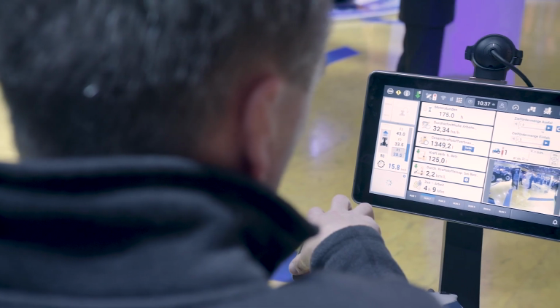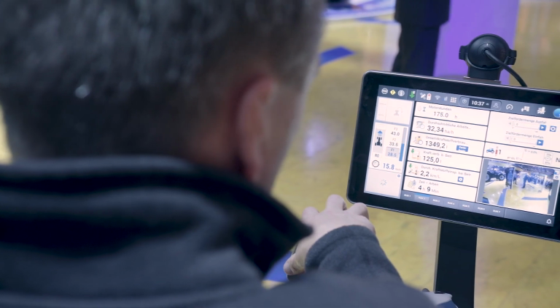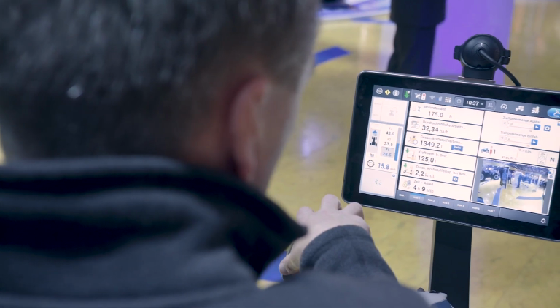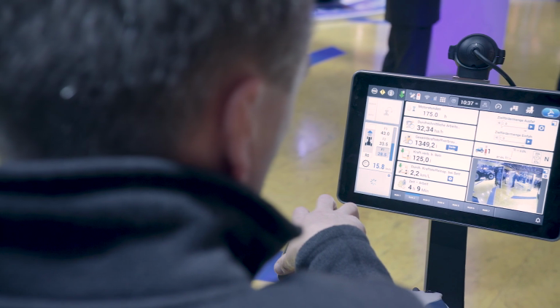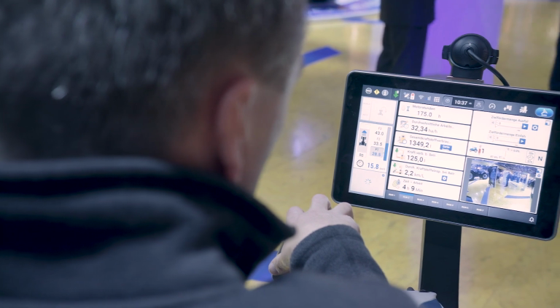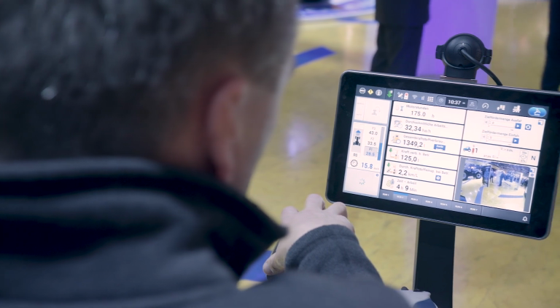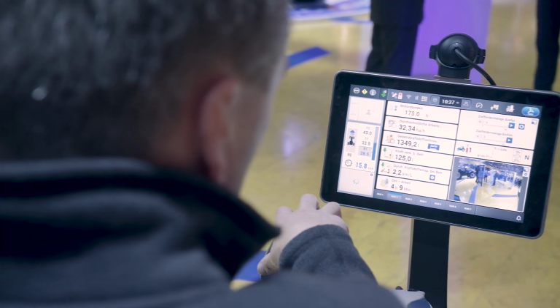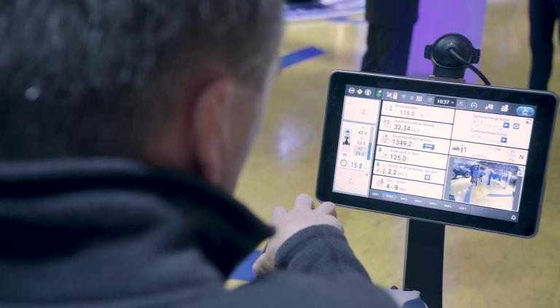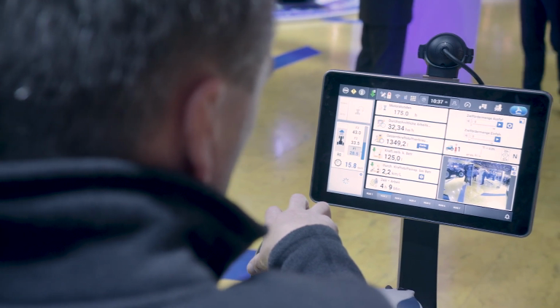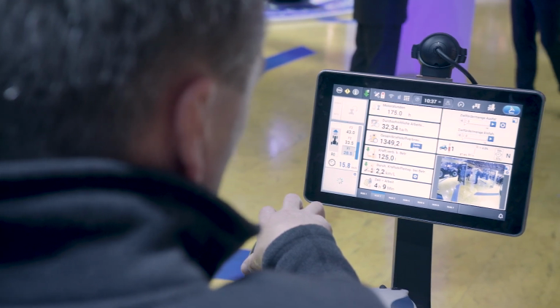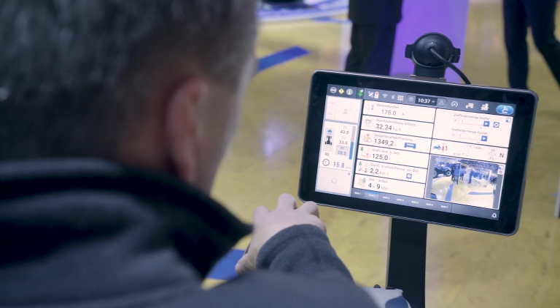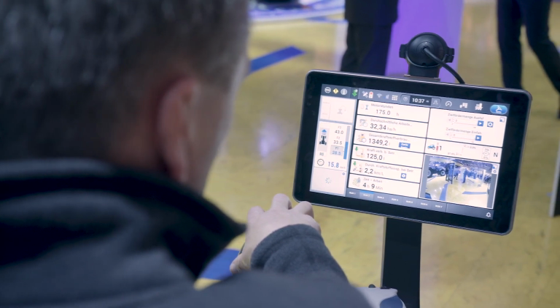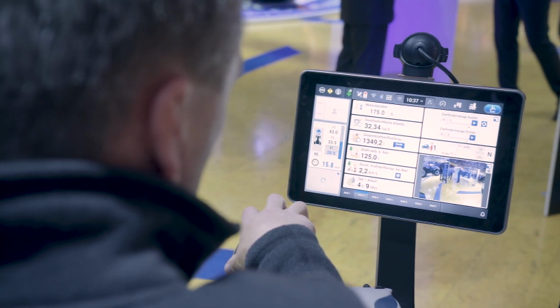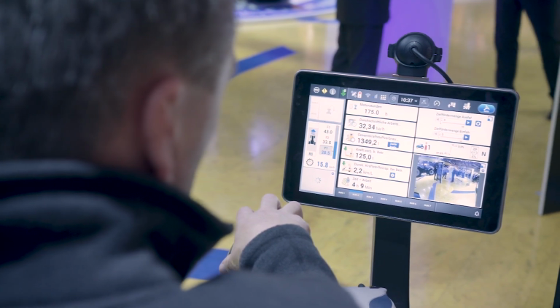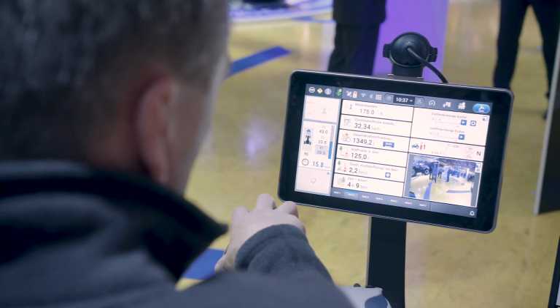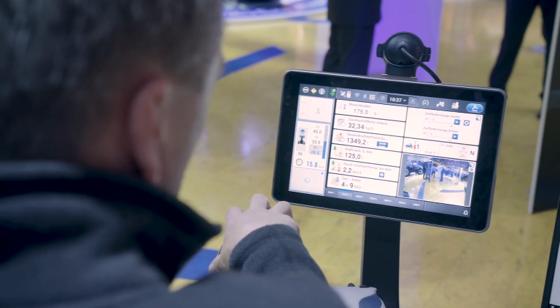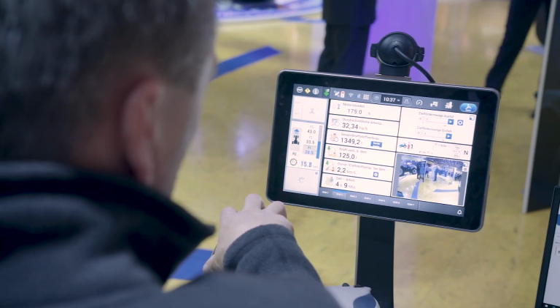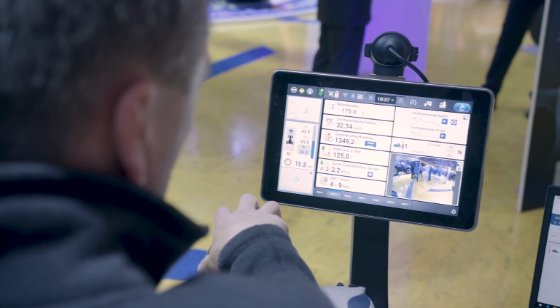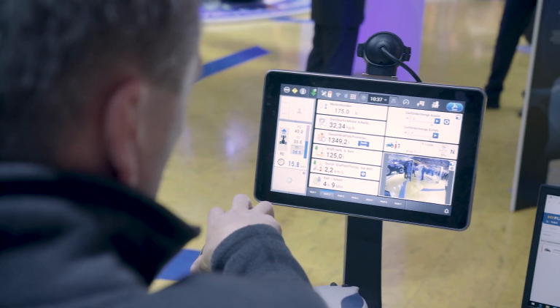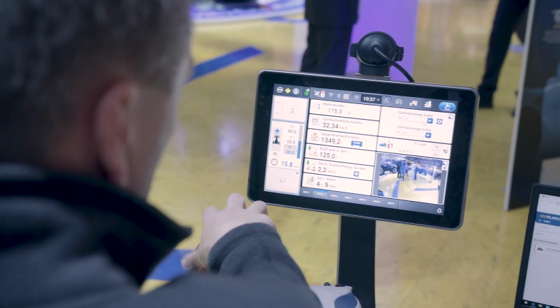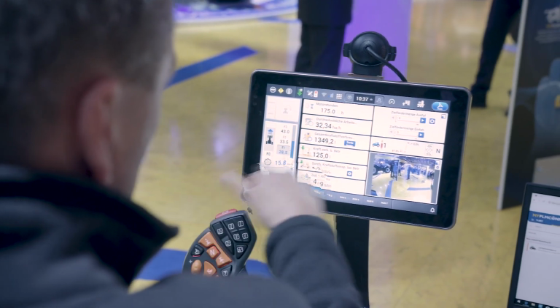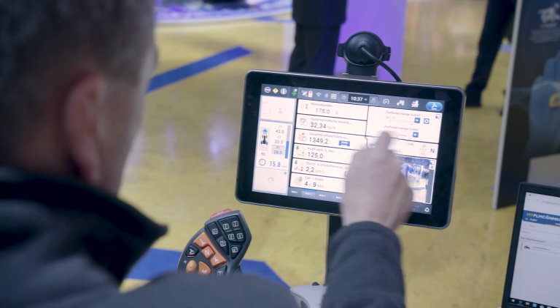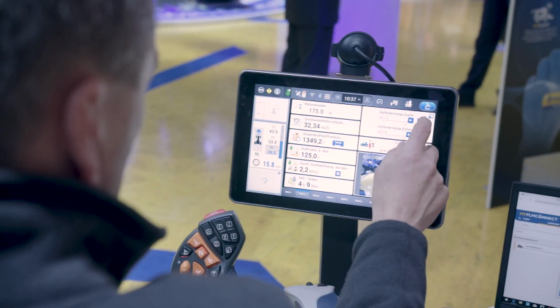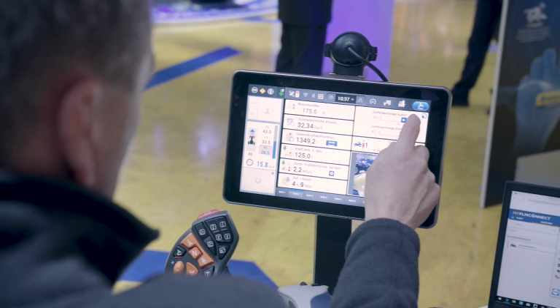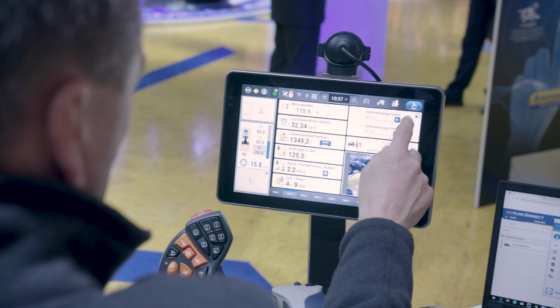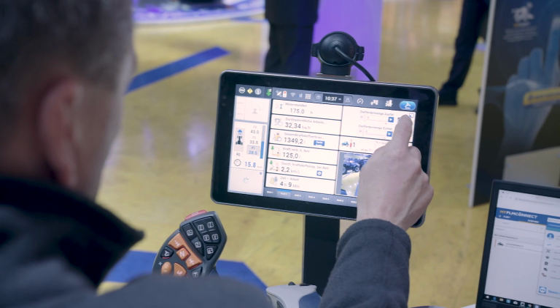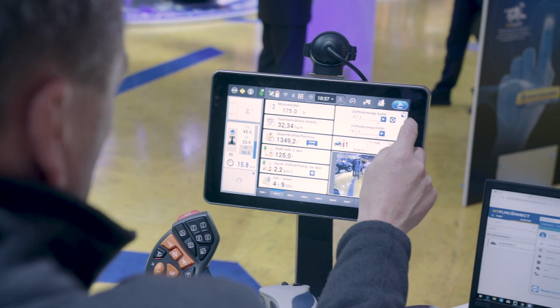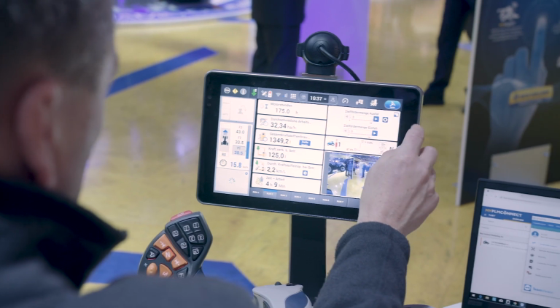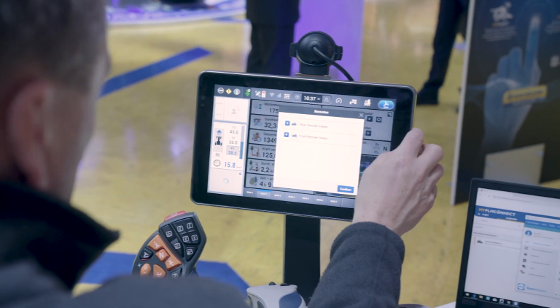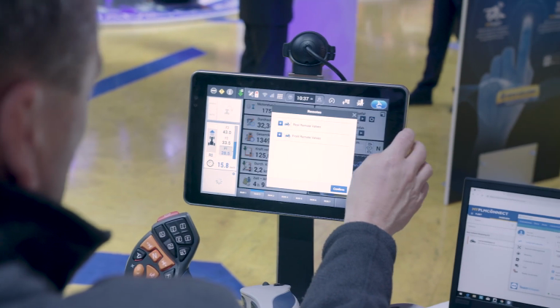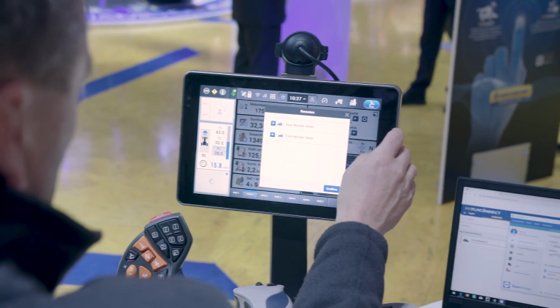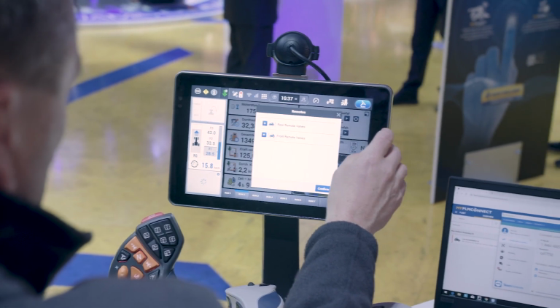The Intelliview 12 has got seven run screens and can be navigated via touch on the display or through shortcuts on the Armrest itself.